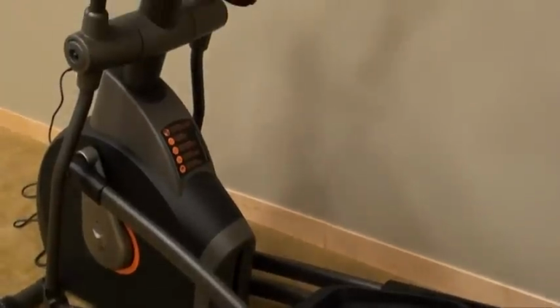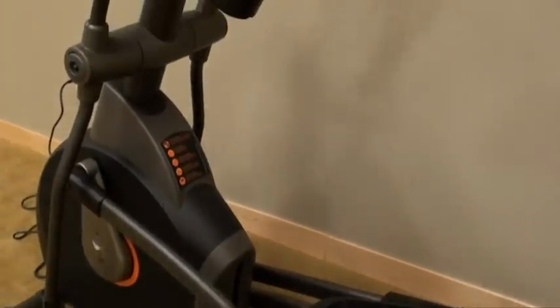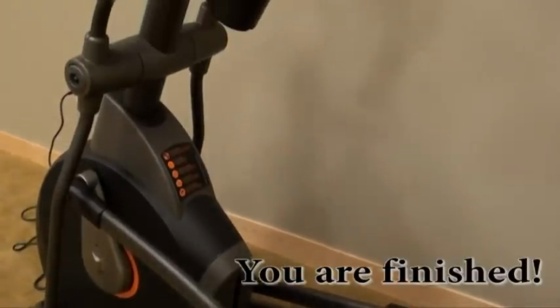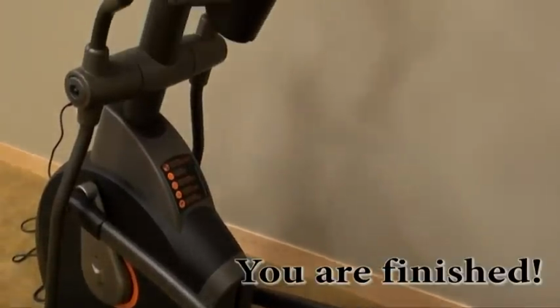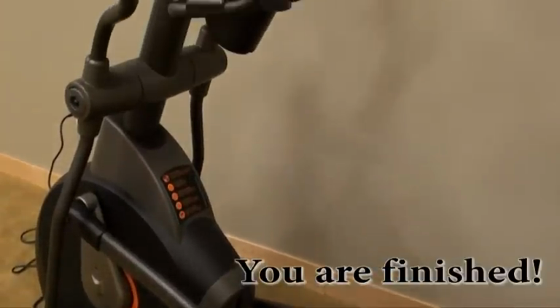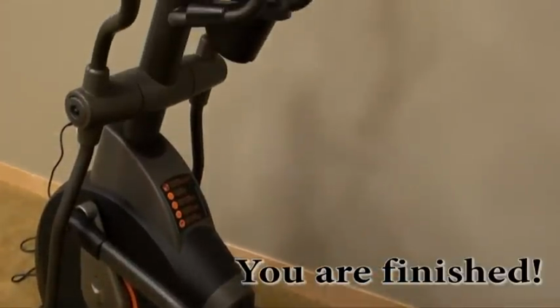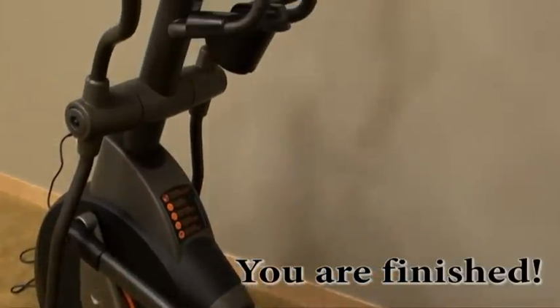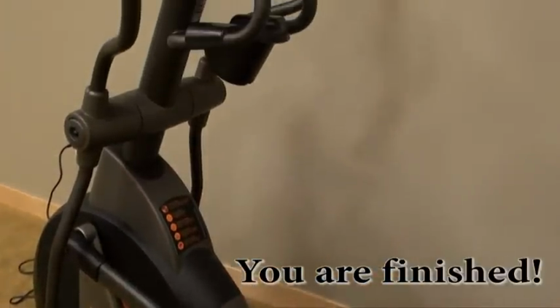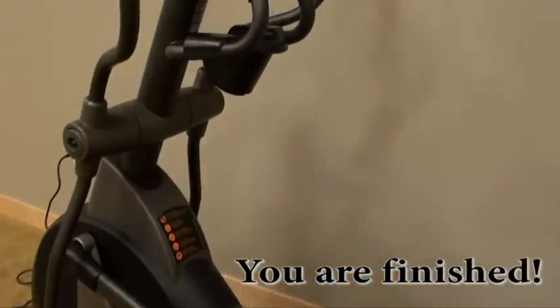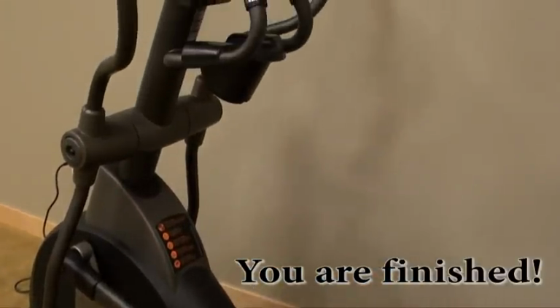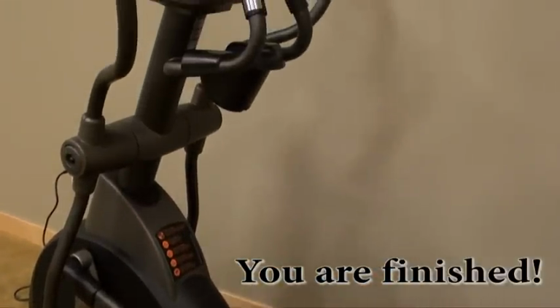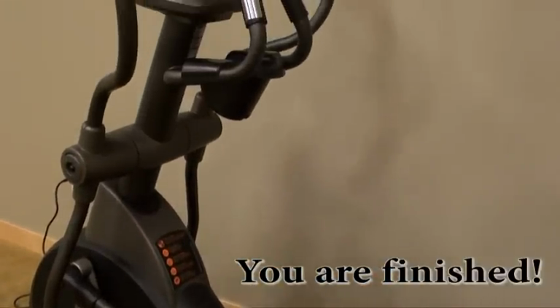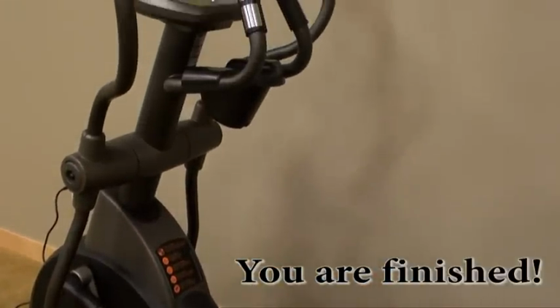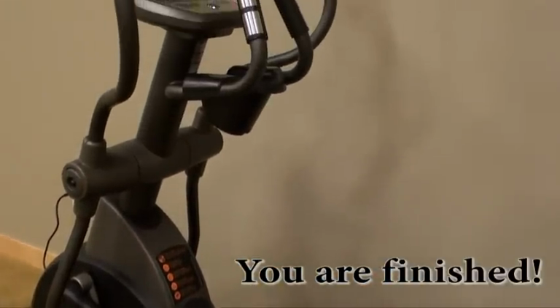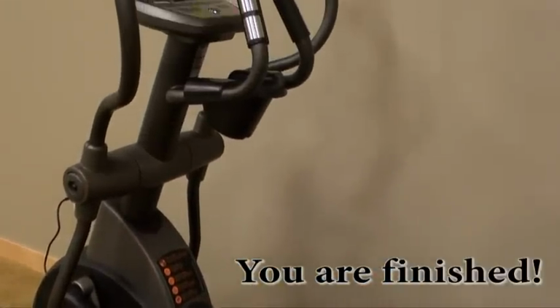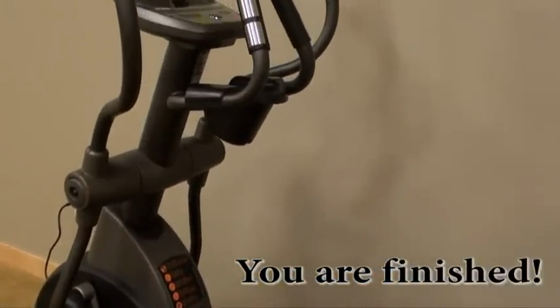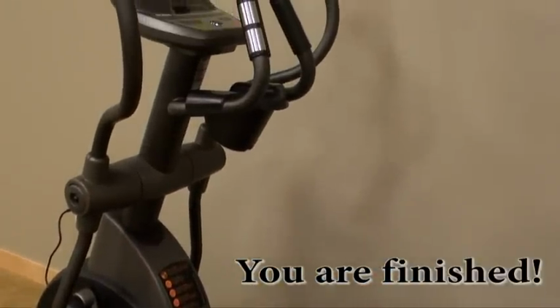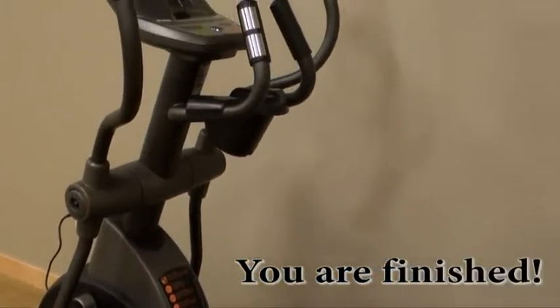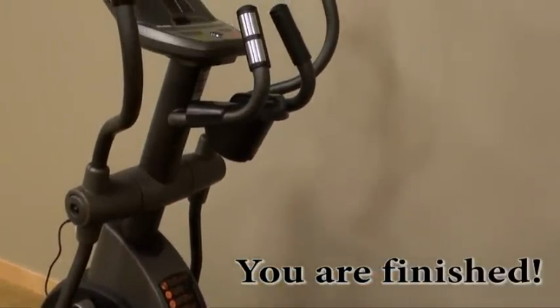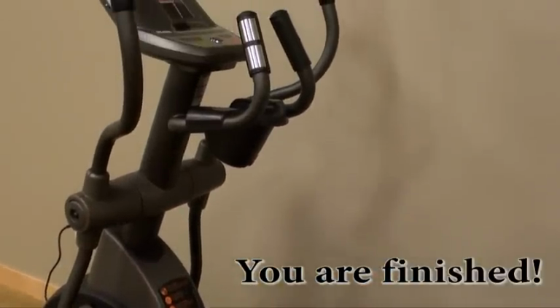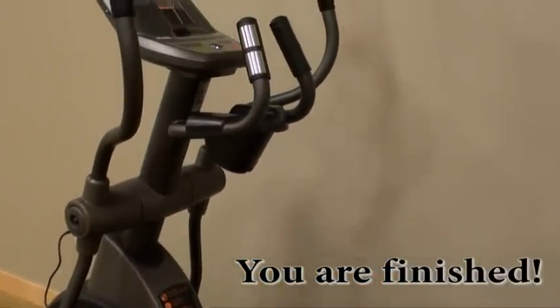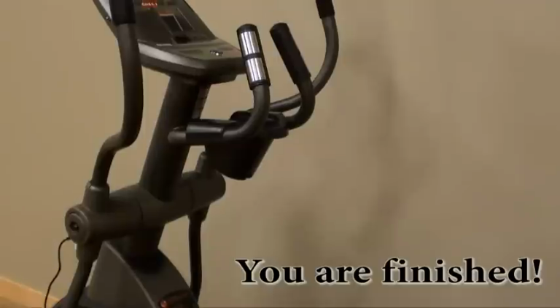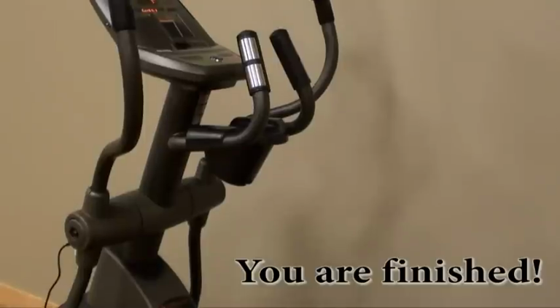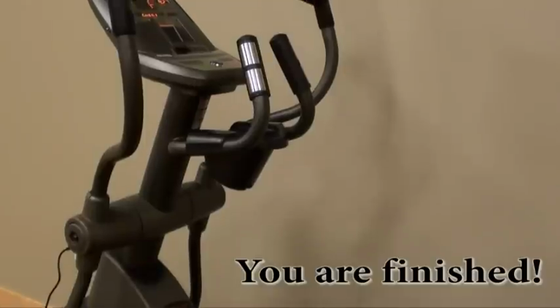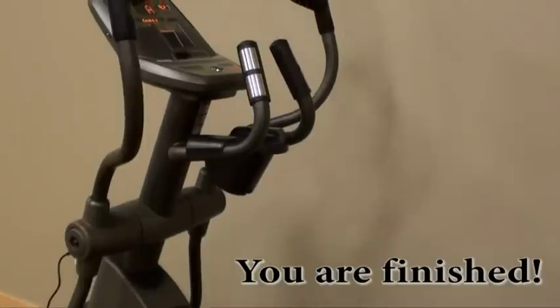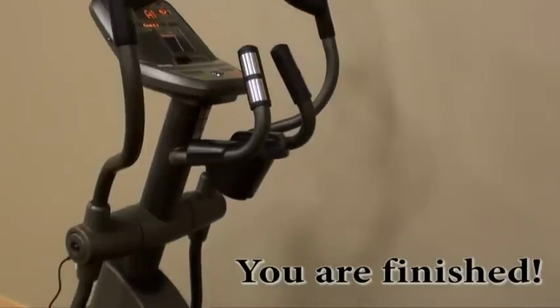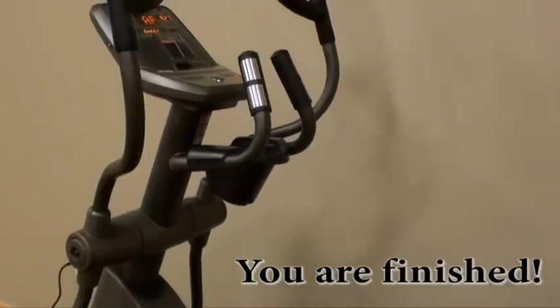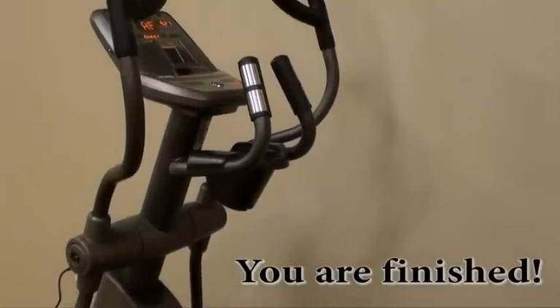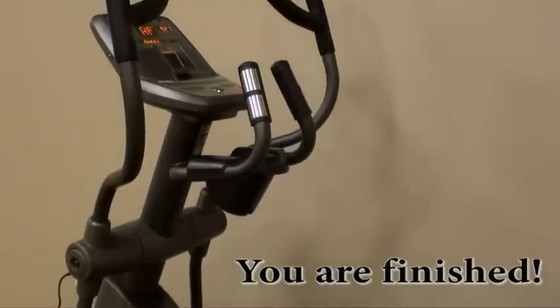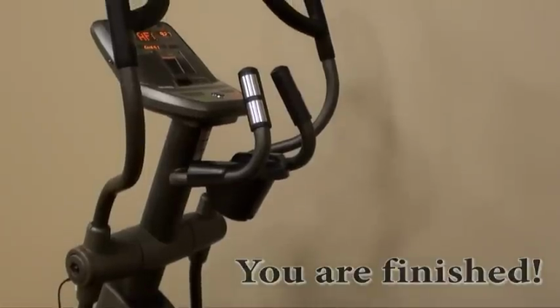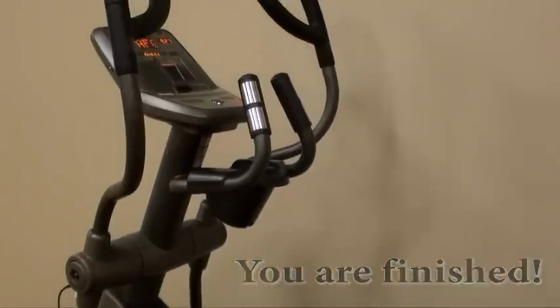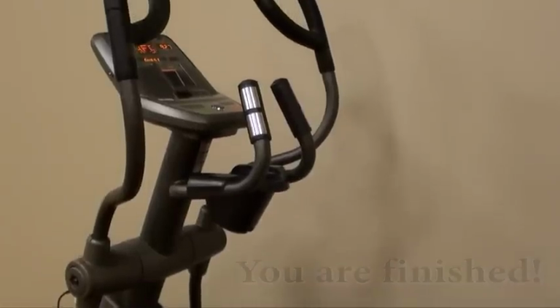Congratulations, you have now completed the assembly of a 4.1 AE elliptical.